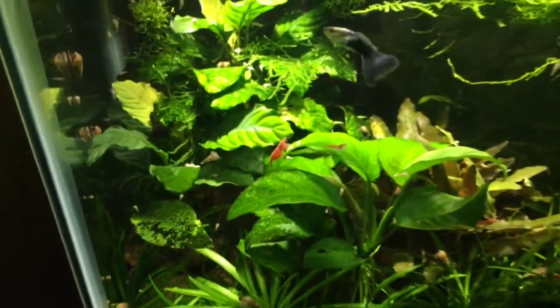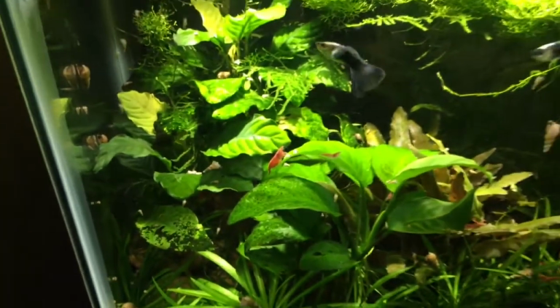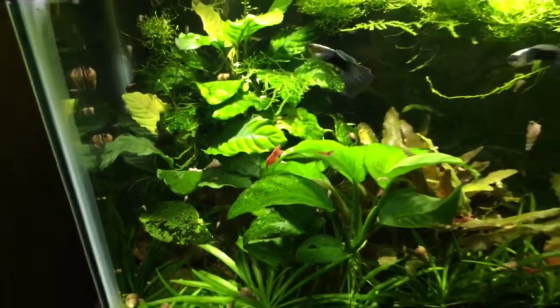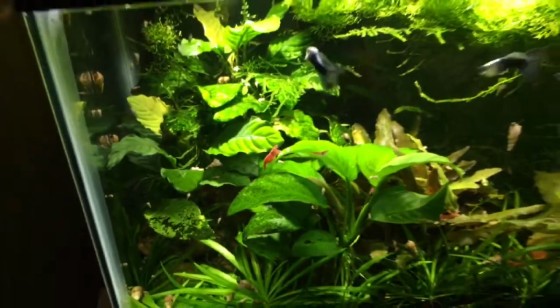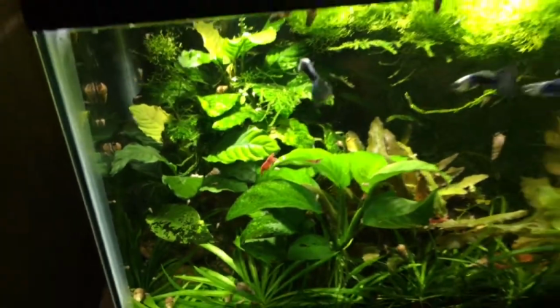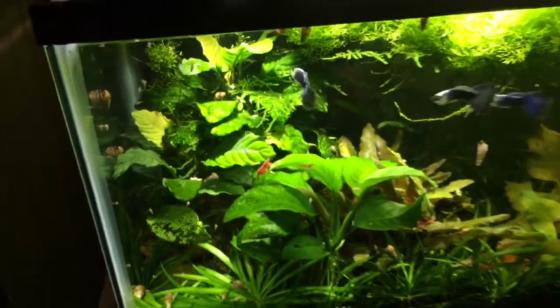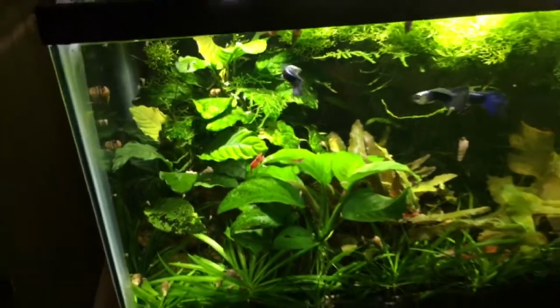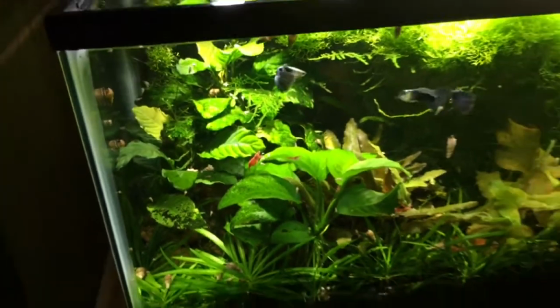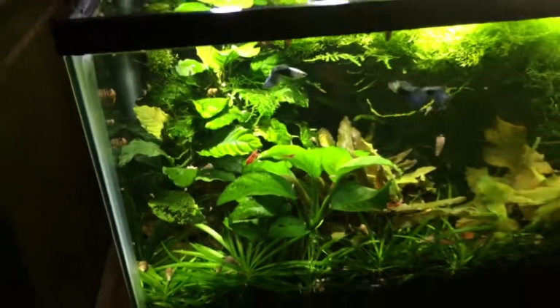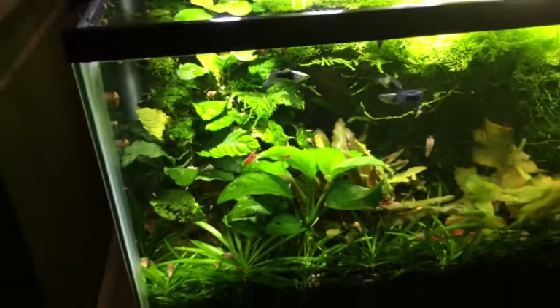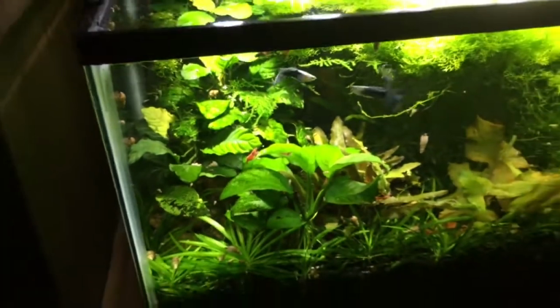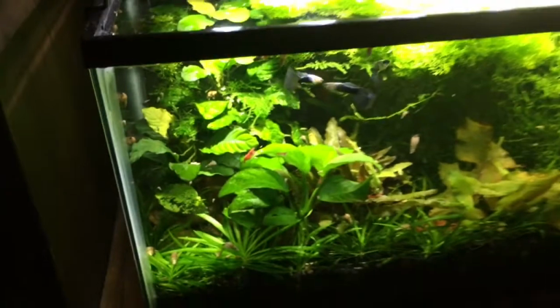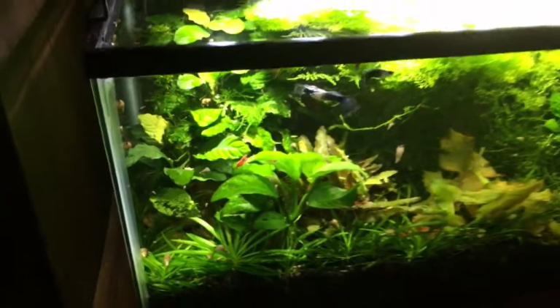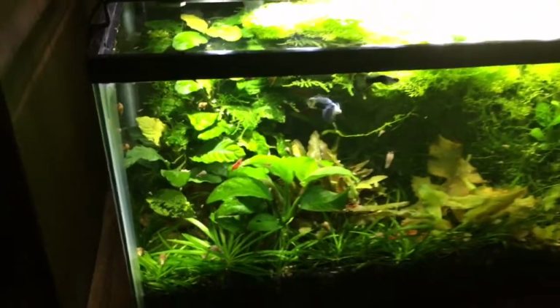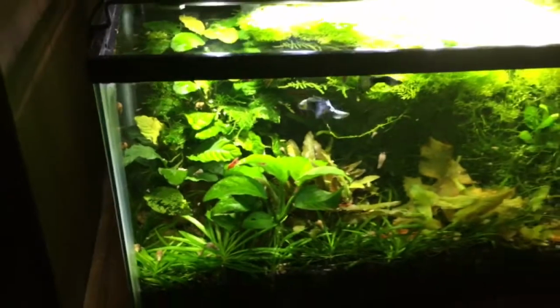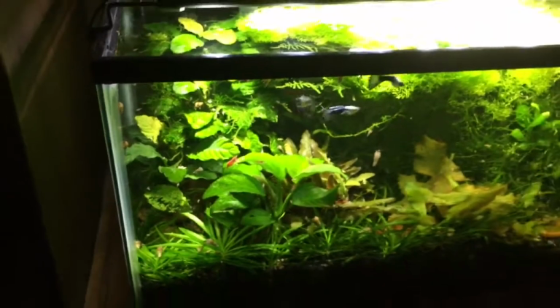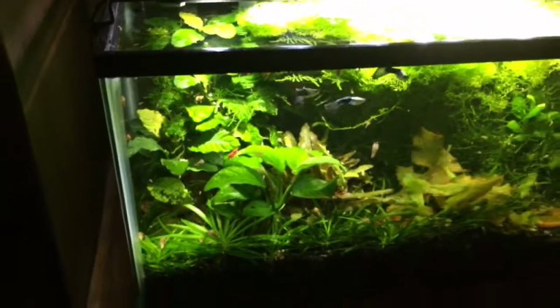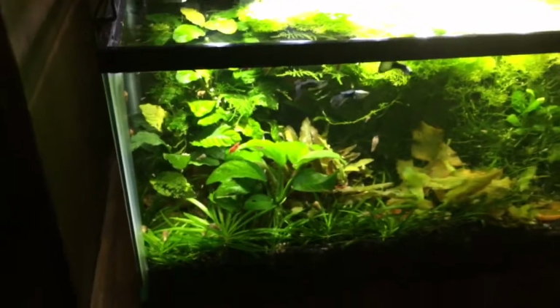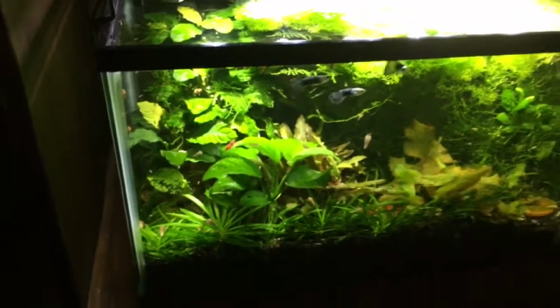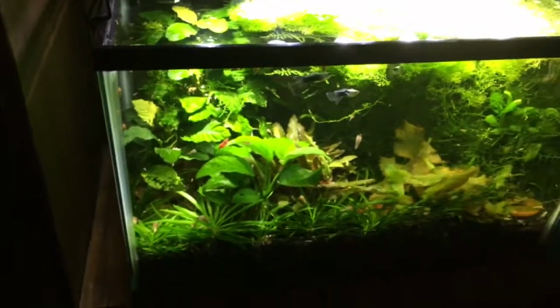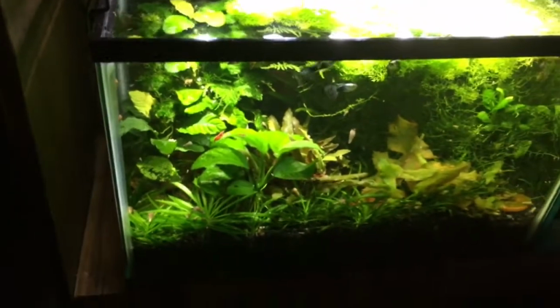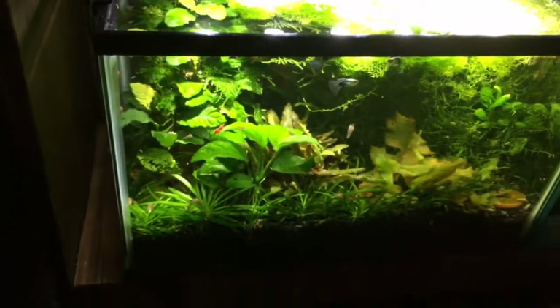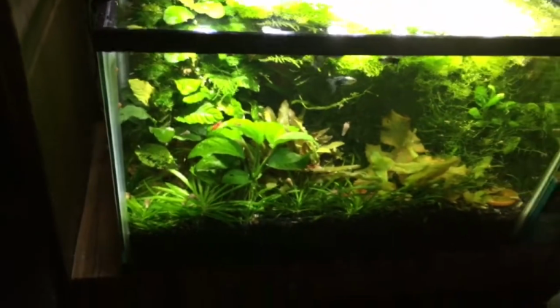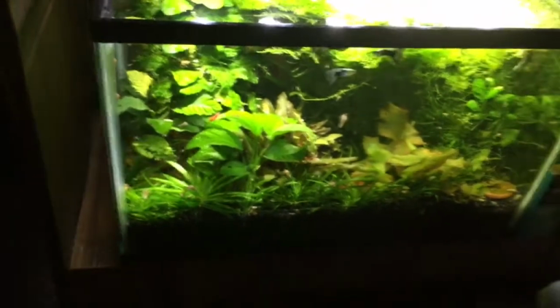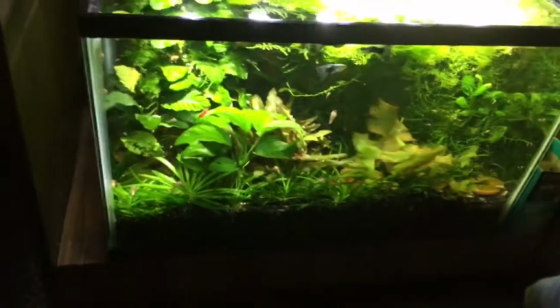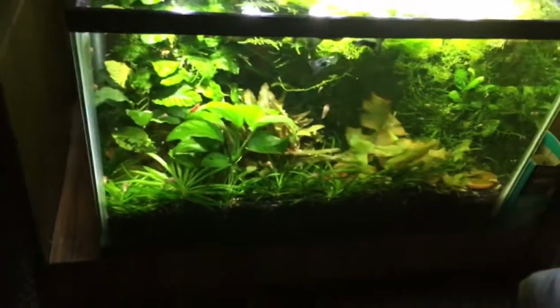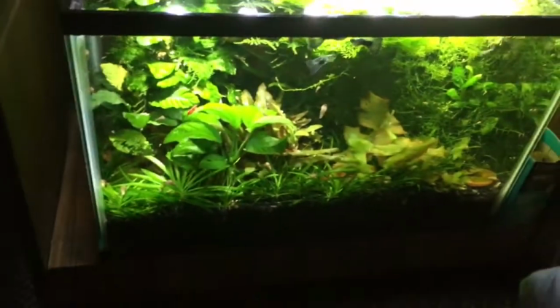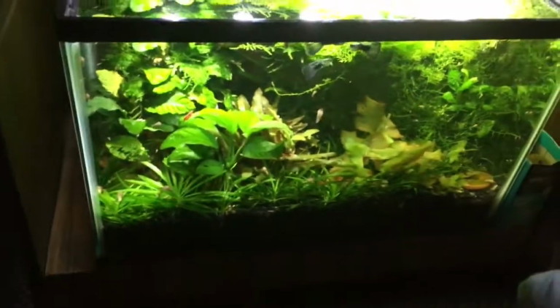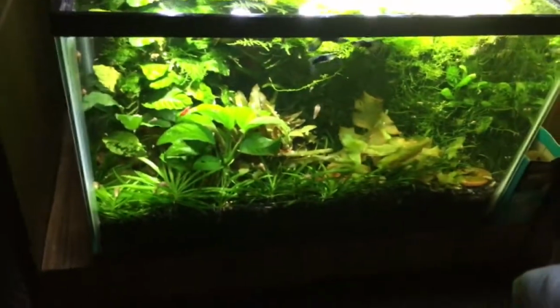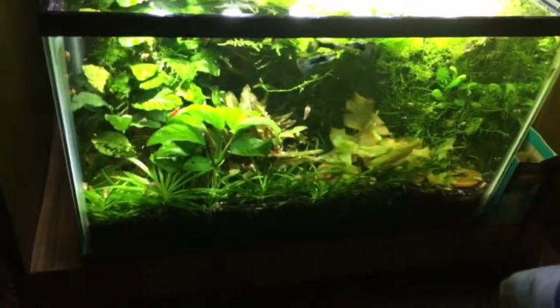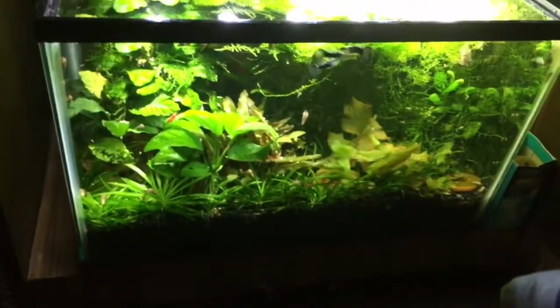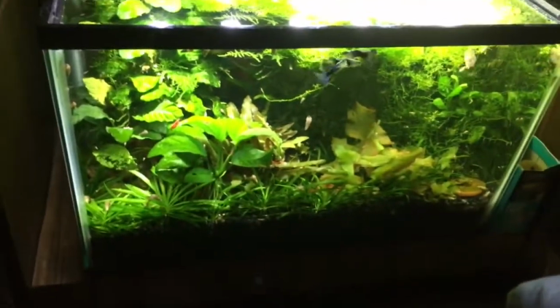Well, there's a quick look at my 10 gallon planted tank. Thanks for watching.